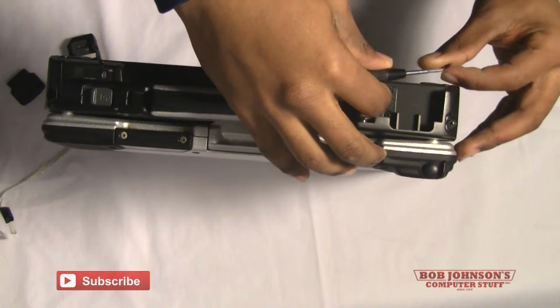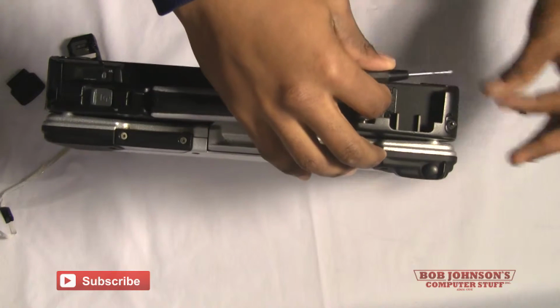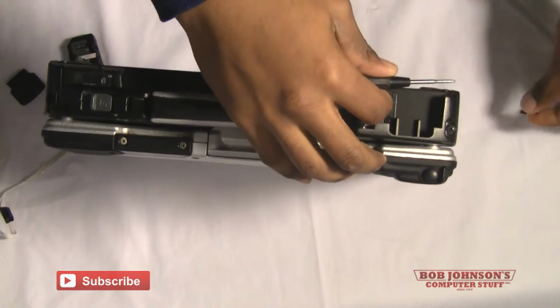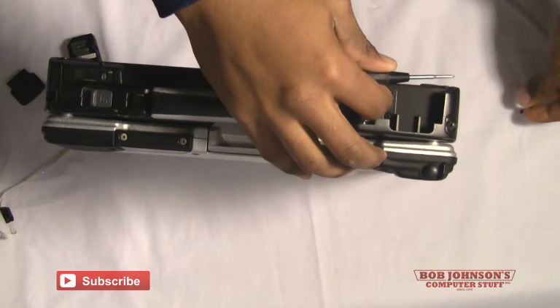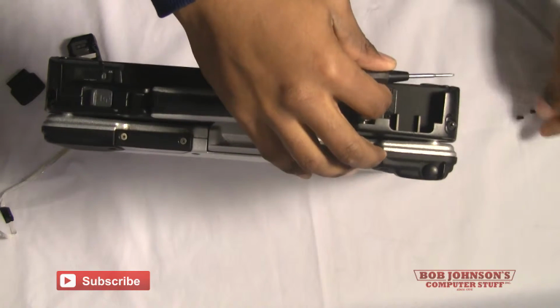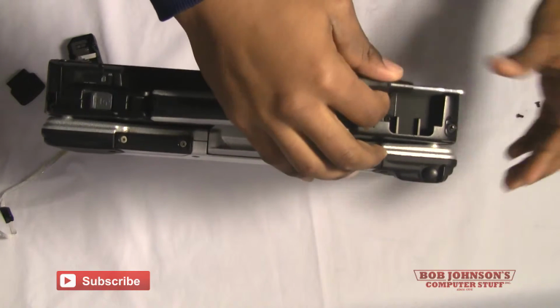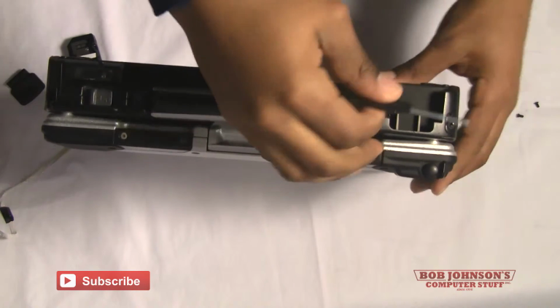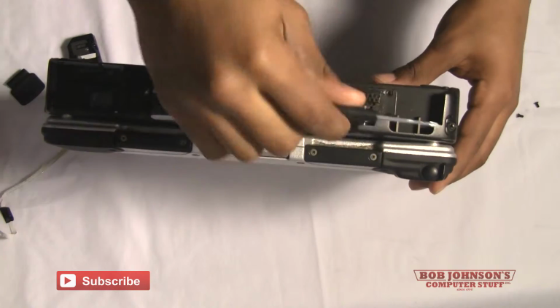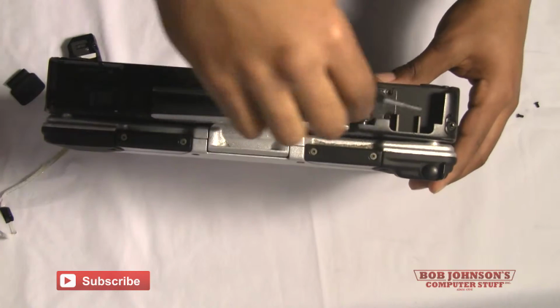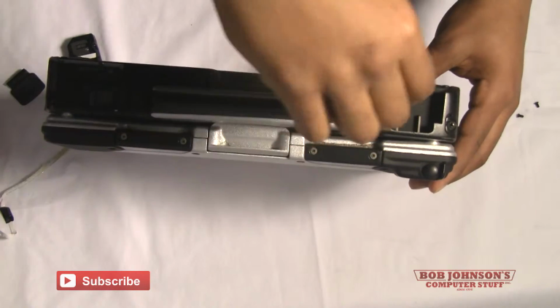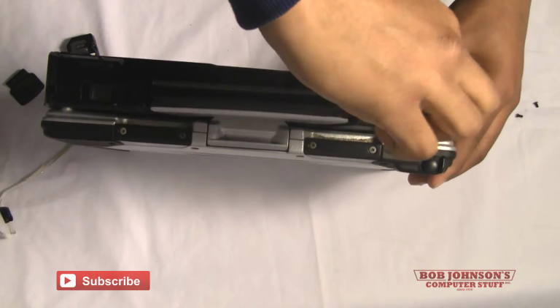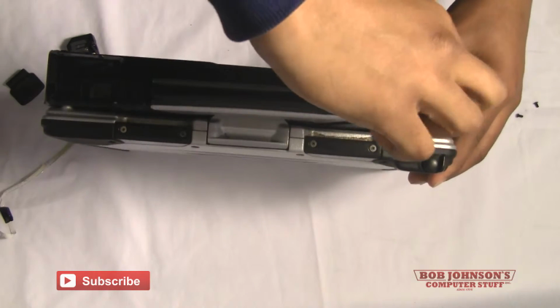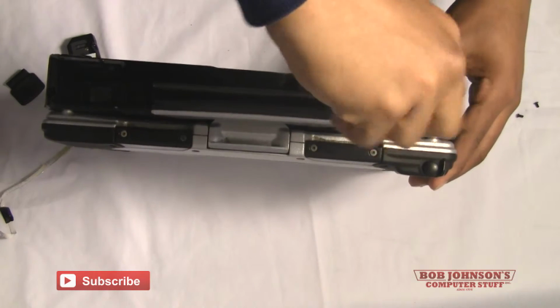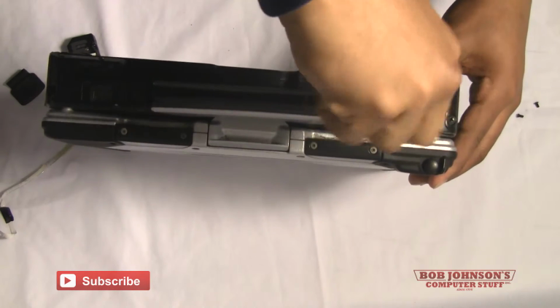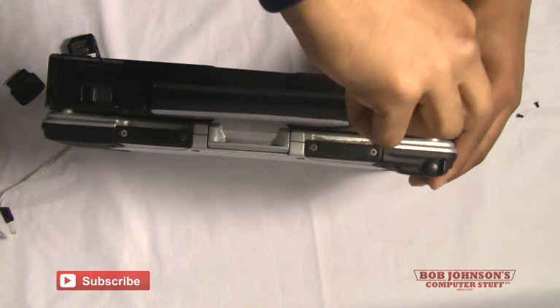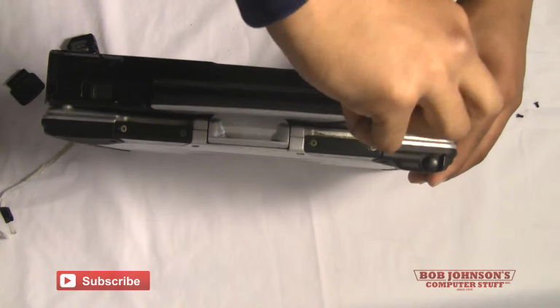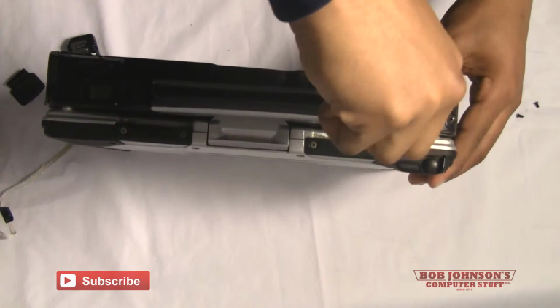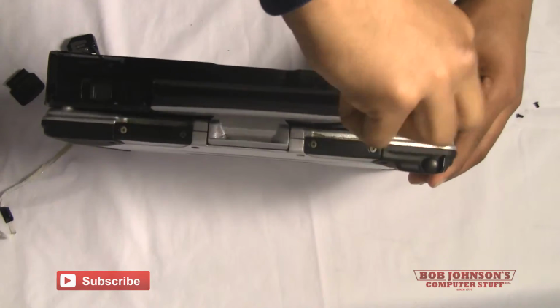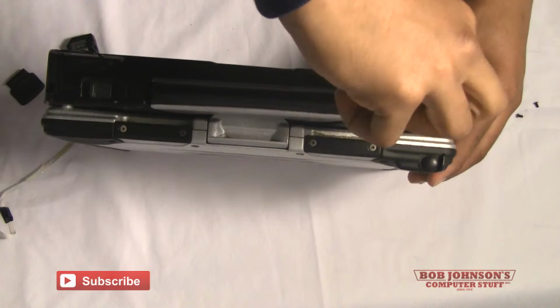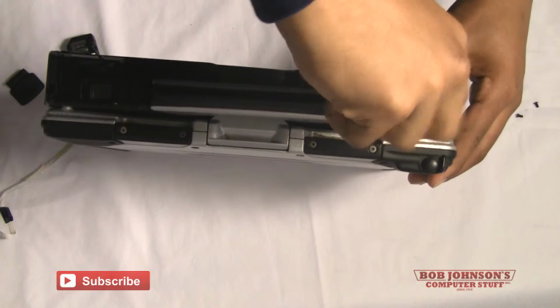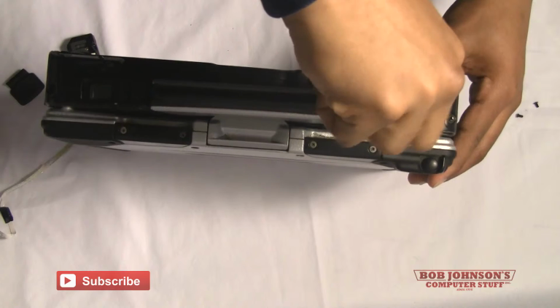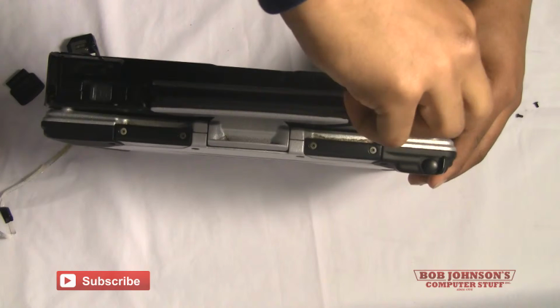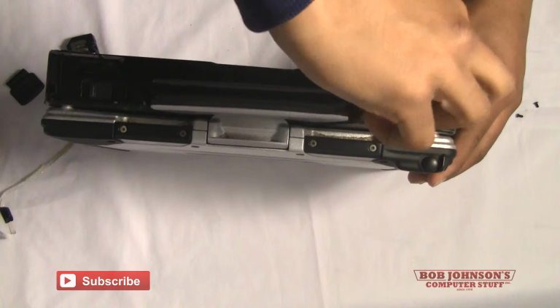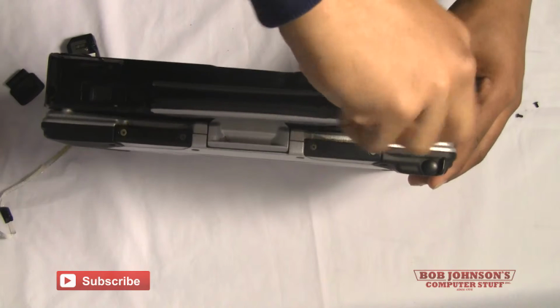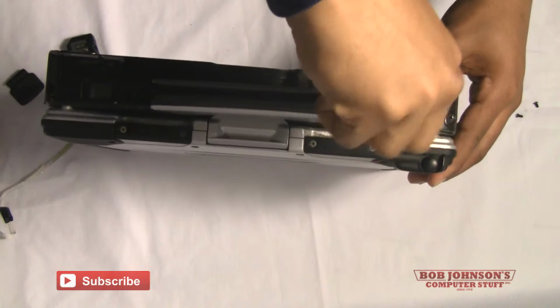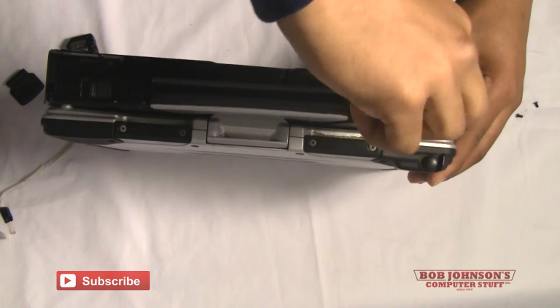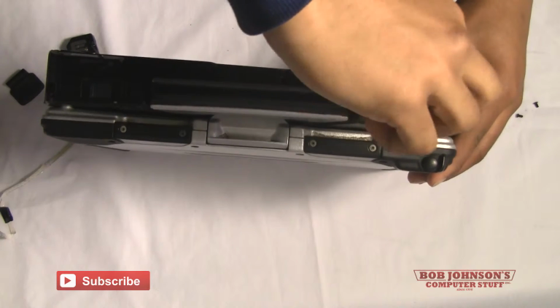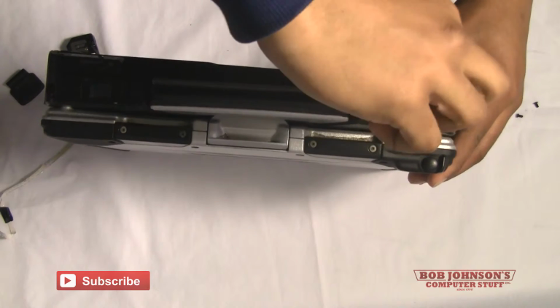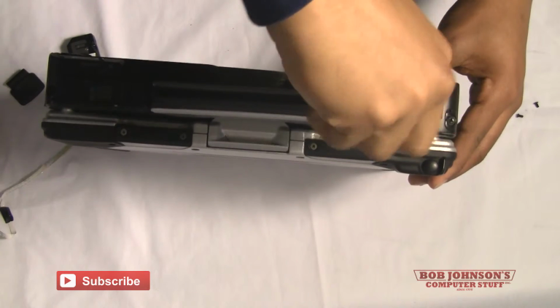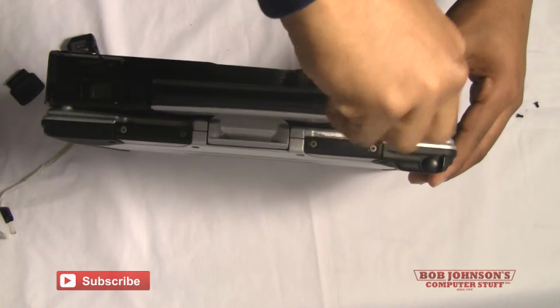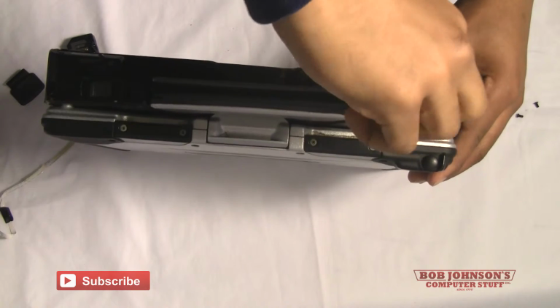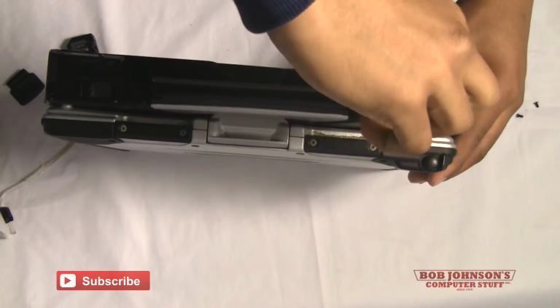This is where we will be running the fingerprint reader ribbon cable through.